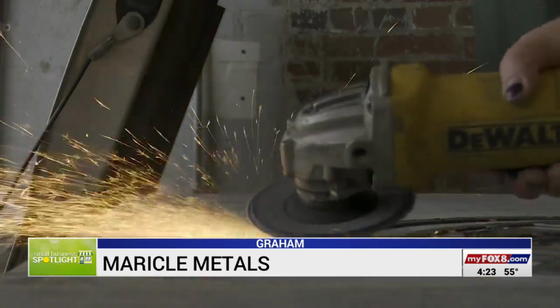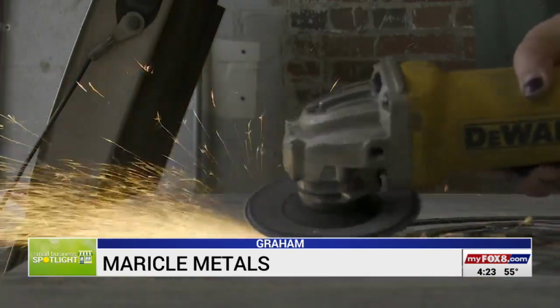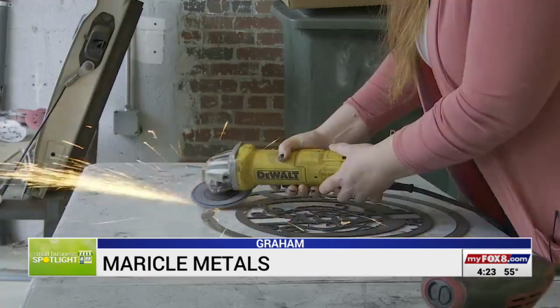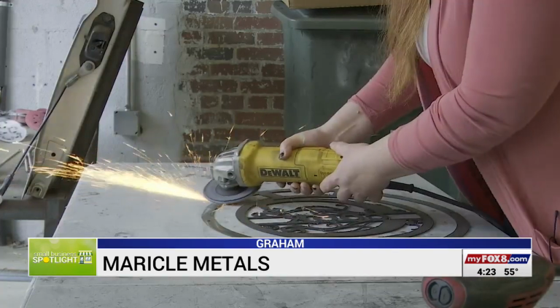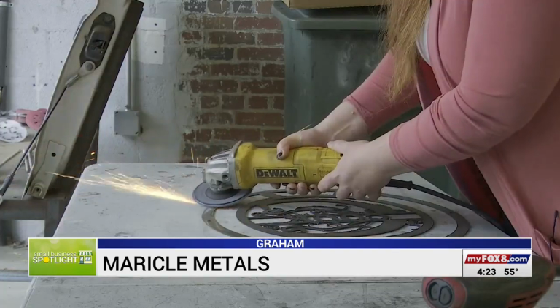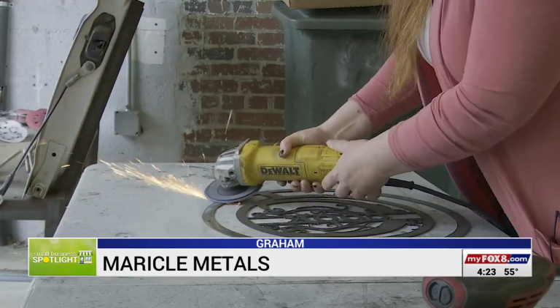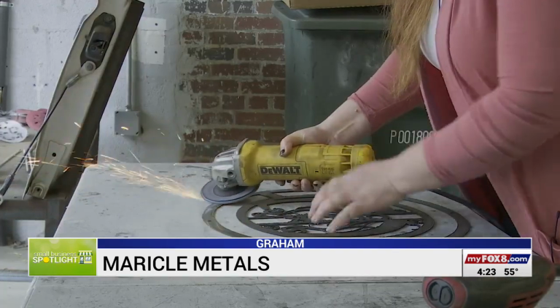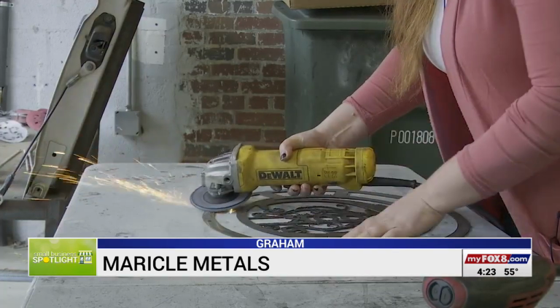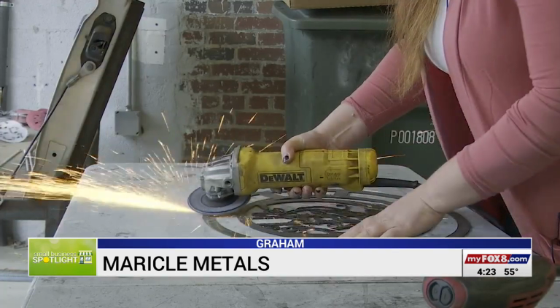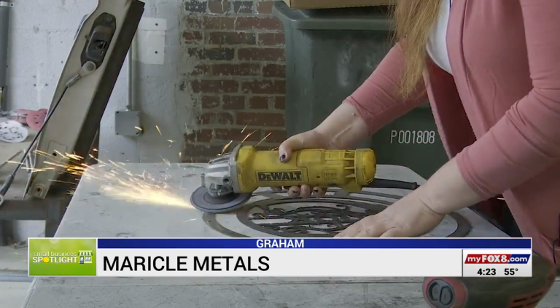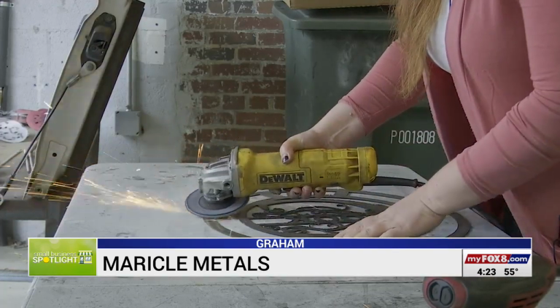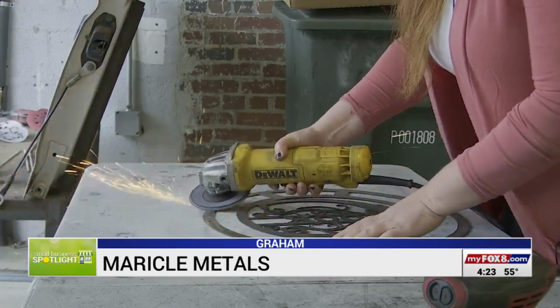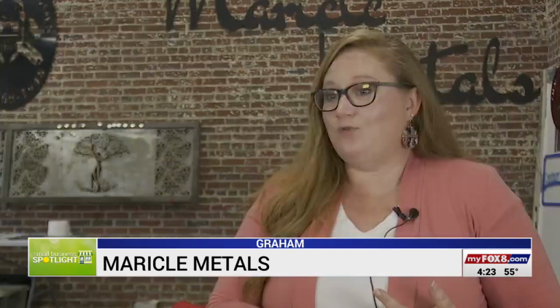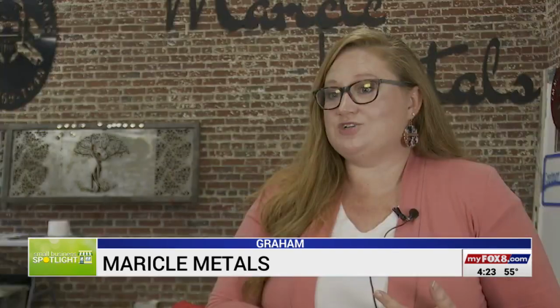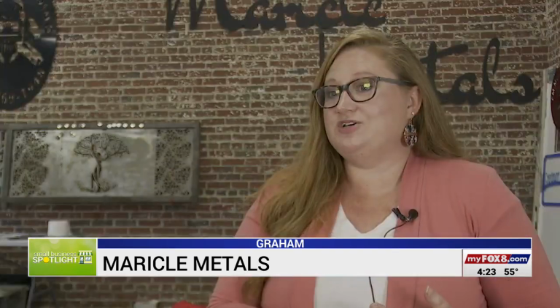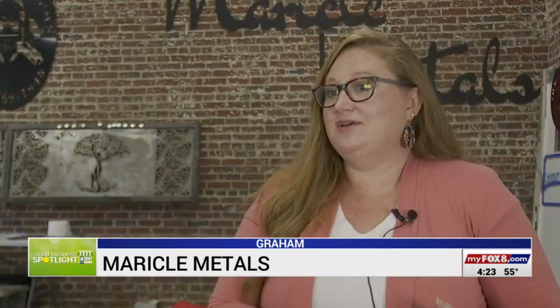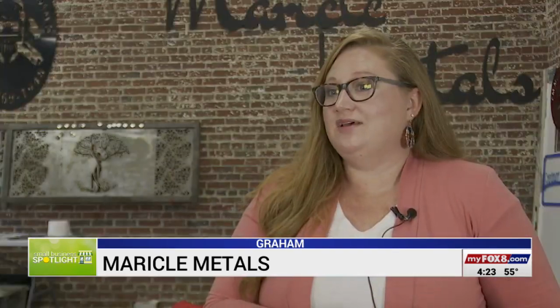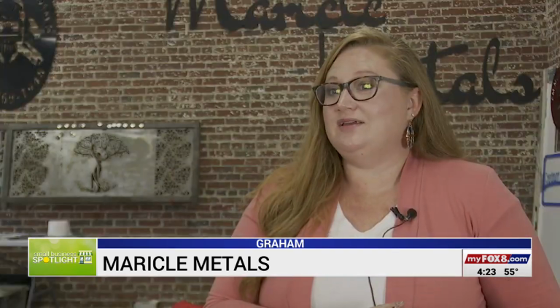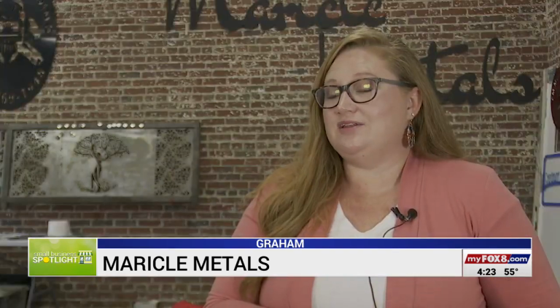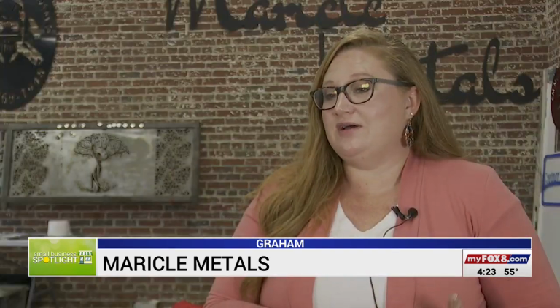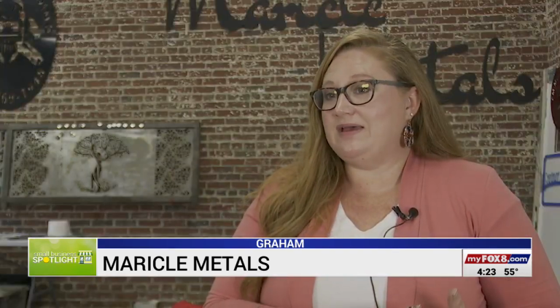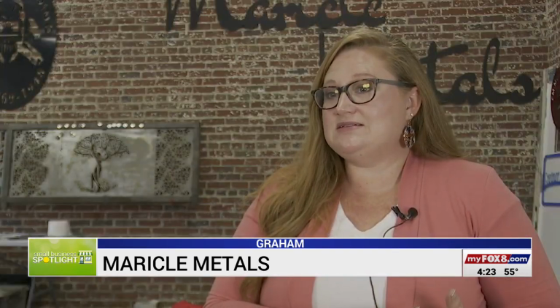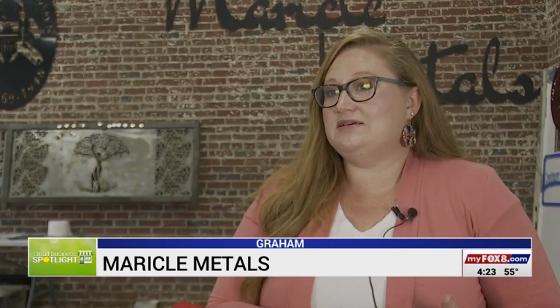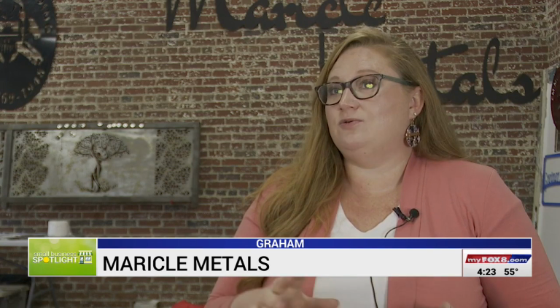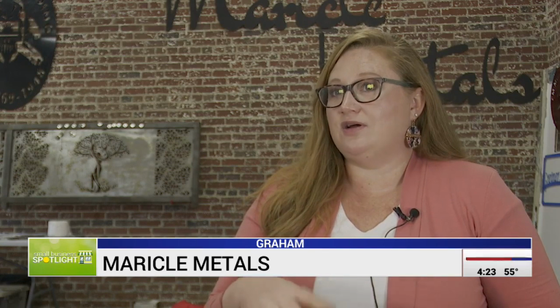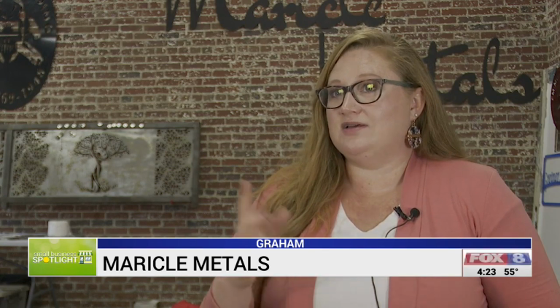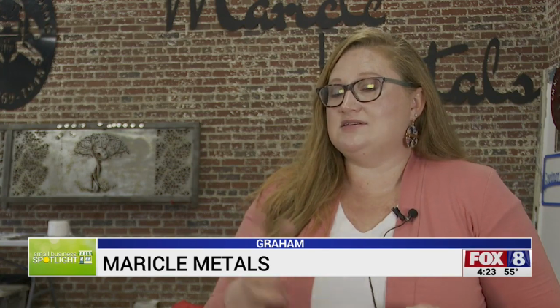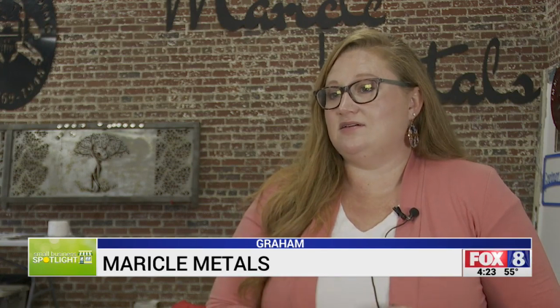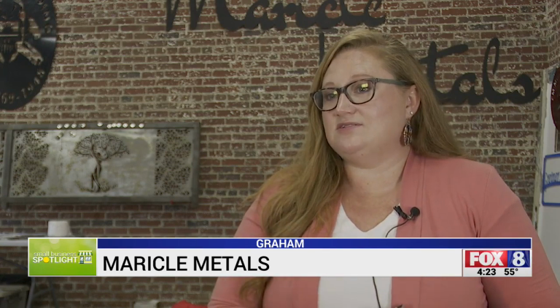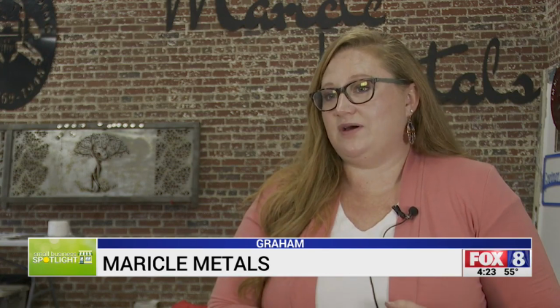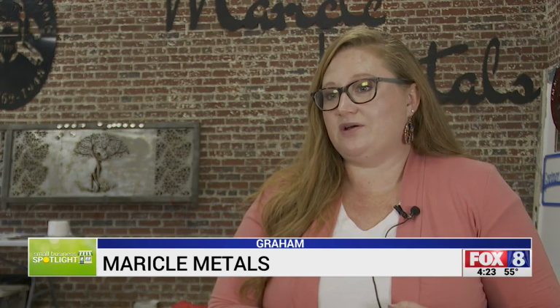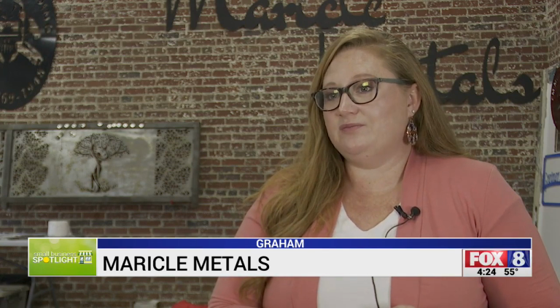We grind it, sand it, wash it, and either I paint it or I send it off to powder coat.